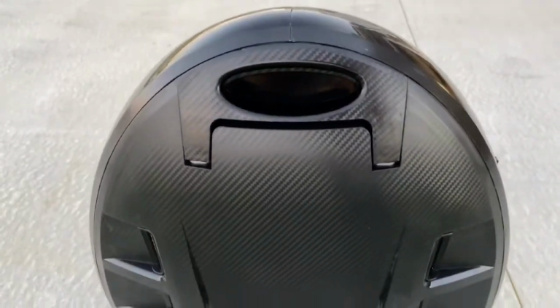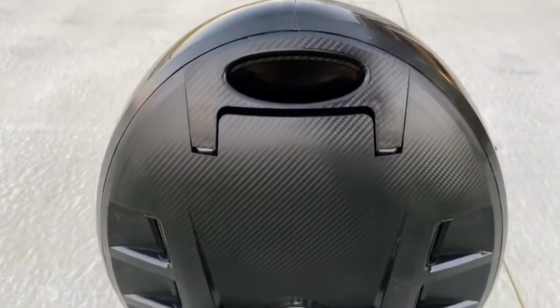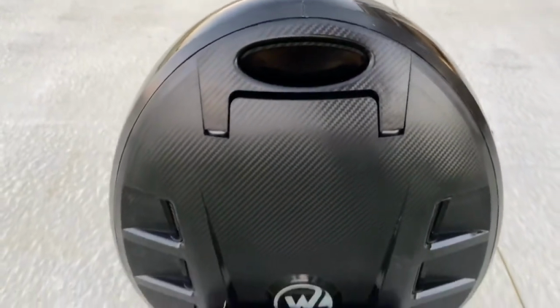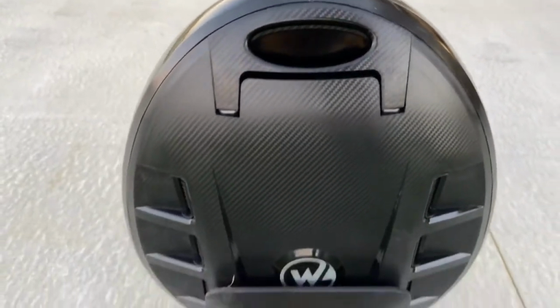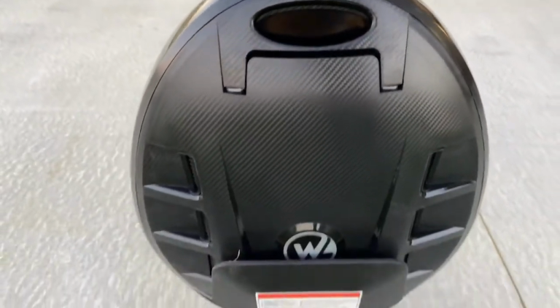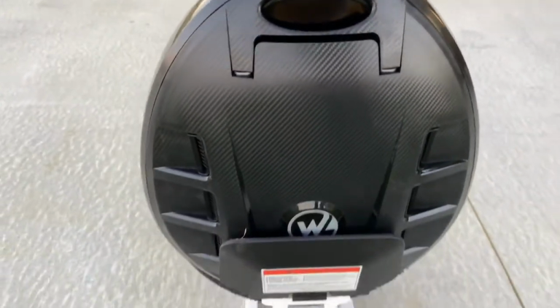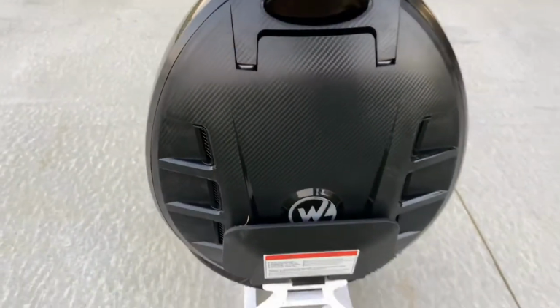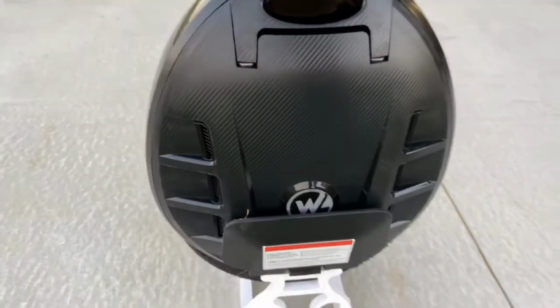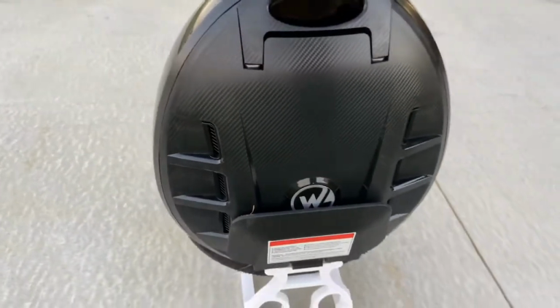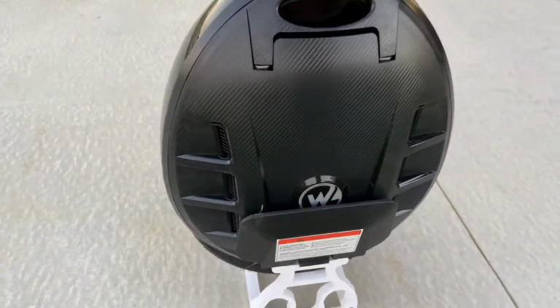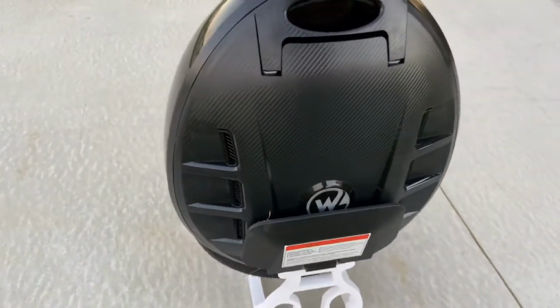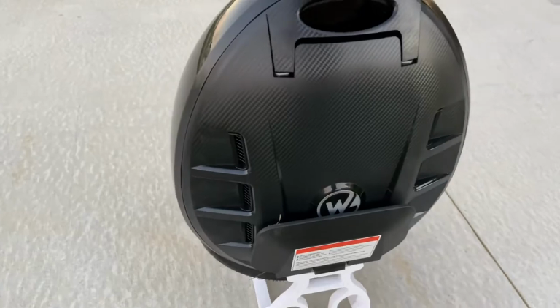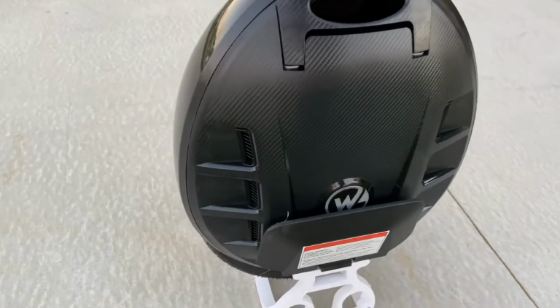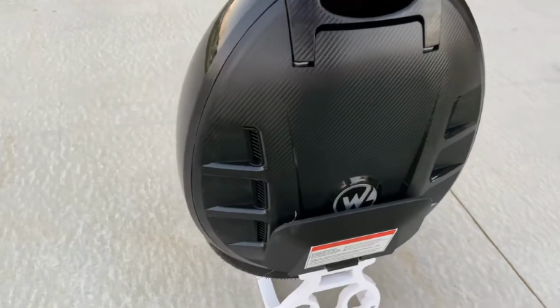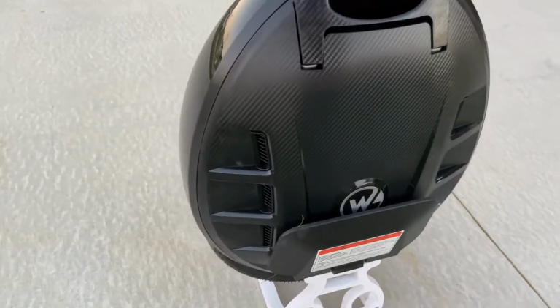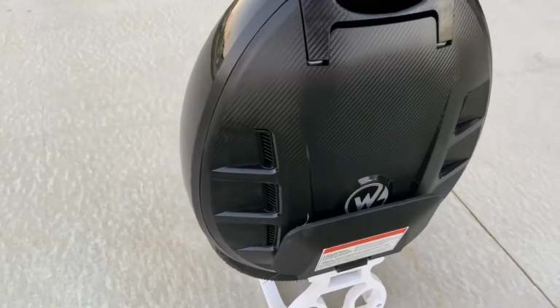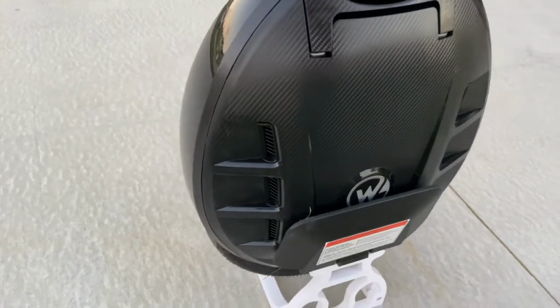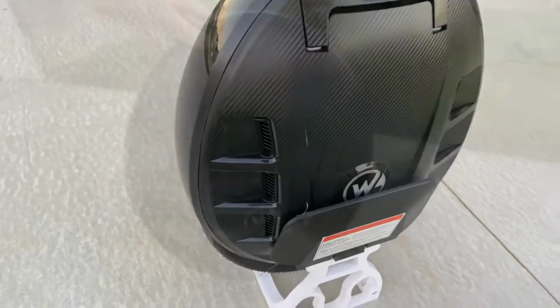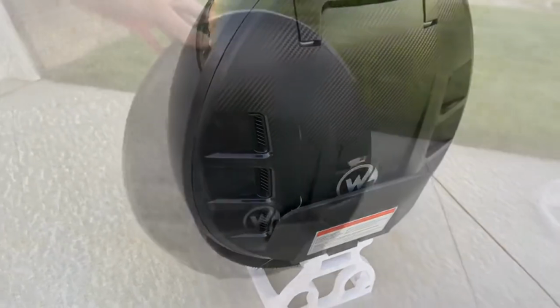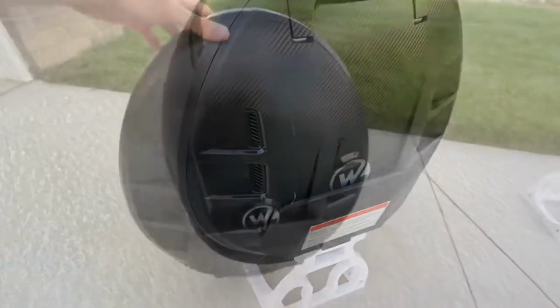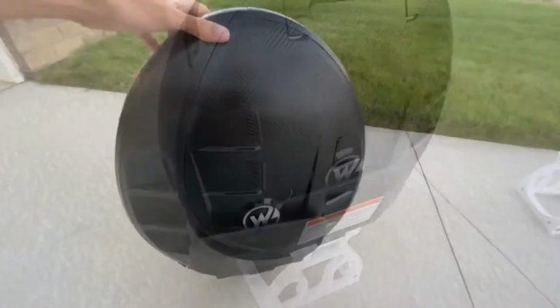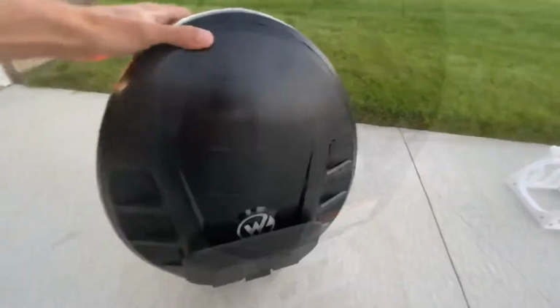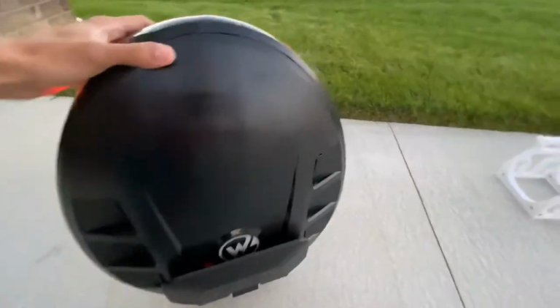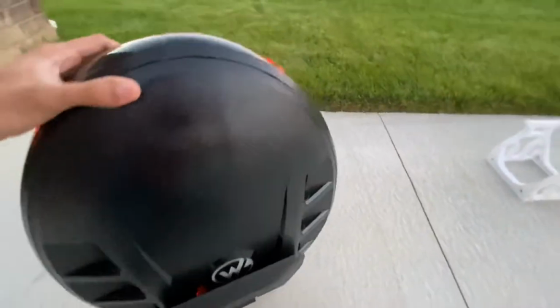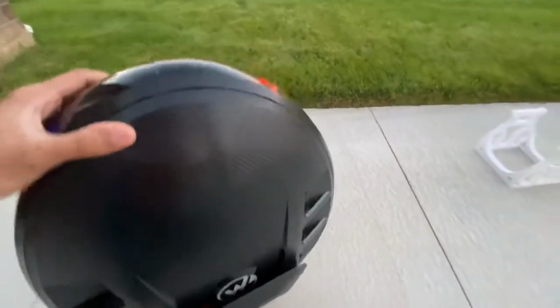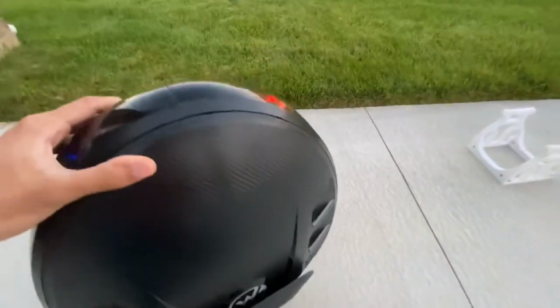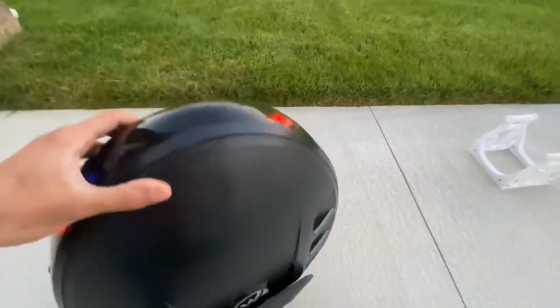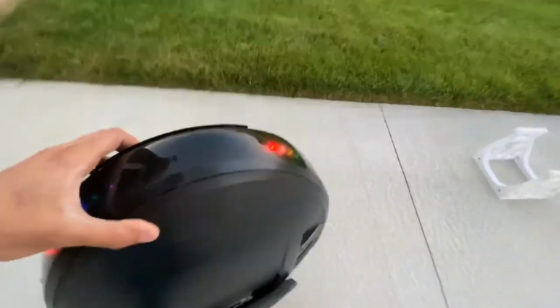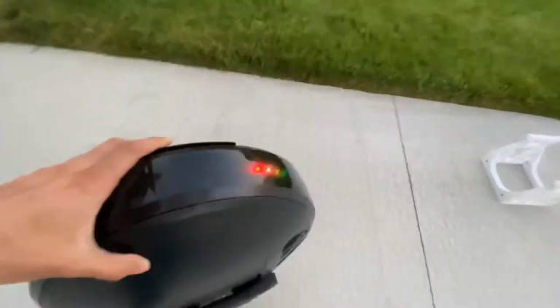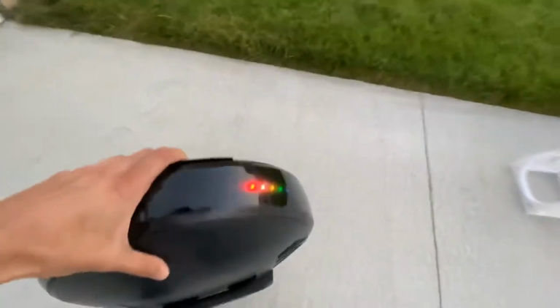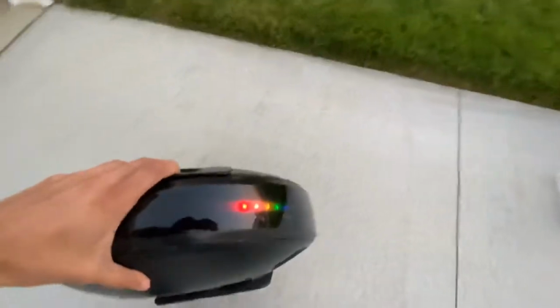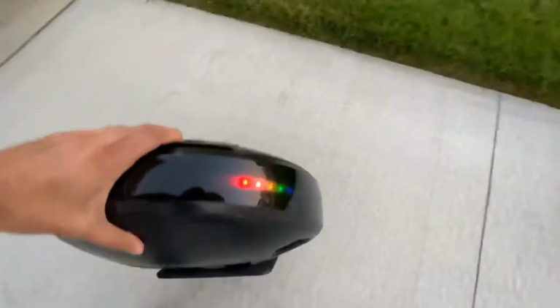Top speed wise, you can safely get to the high 20s on this, and people have touched 30 miles per hour.